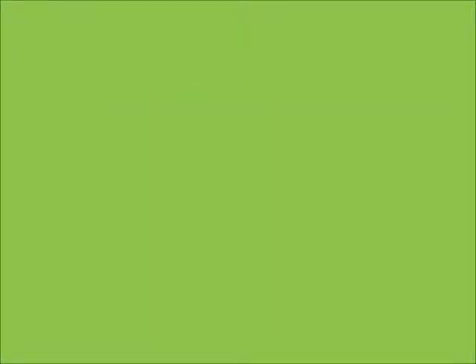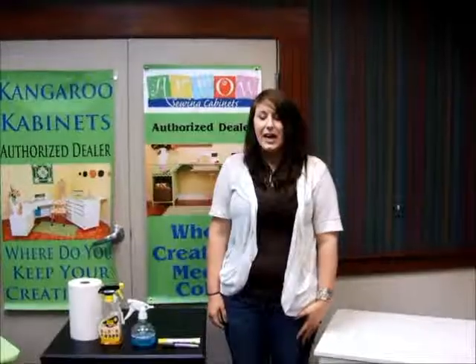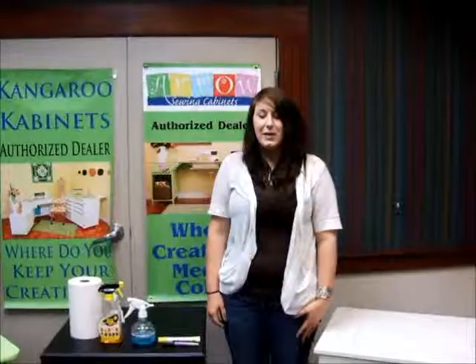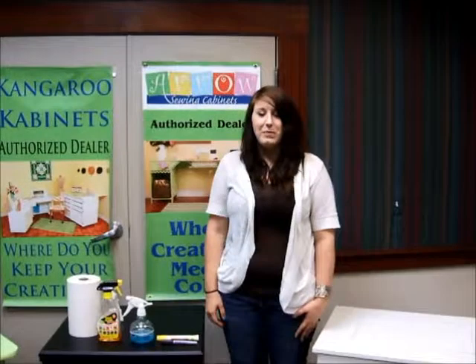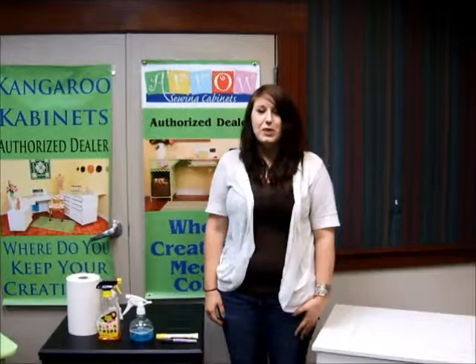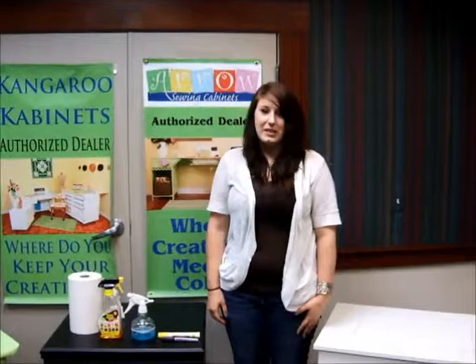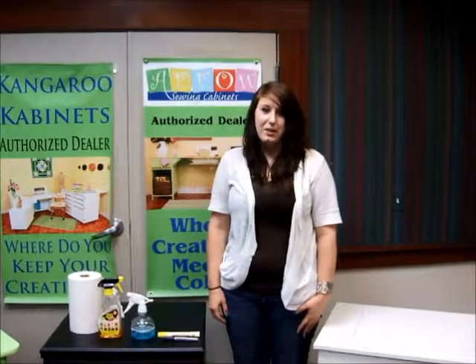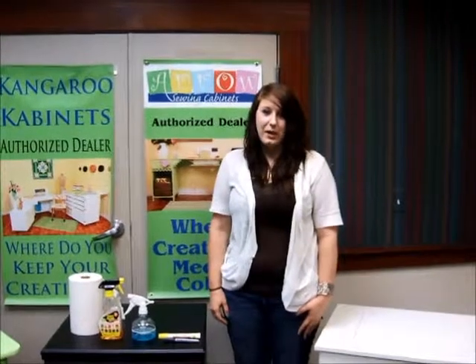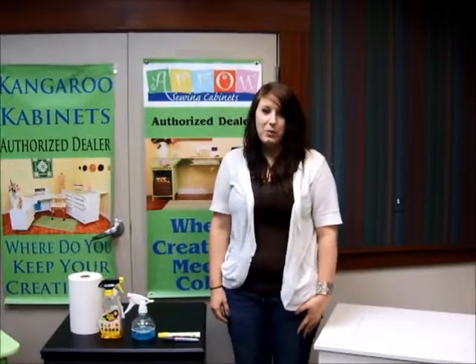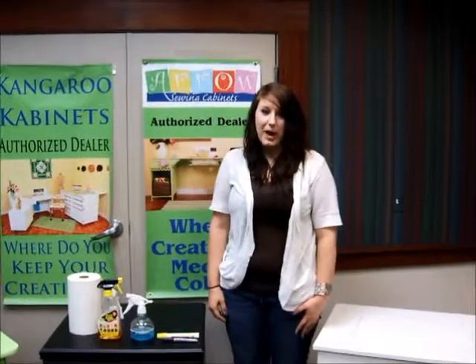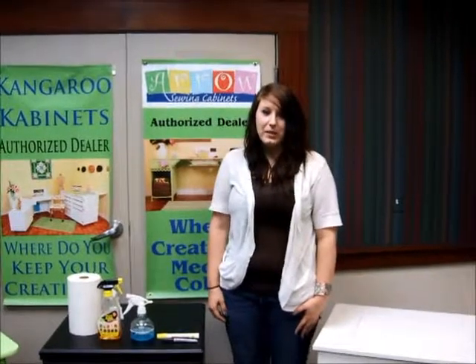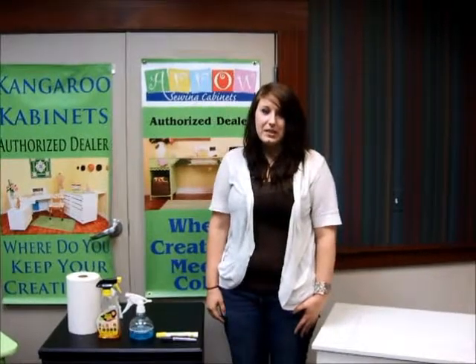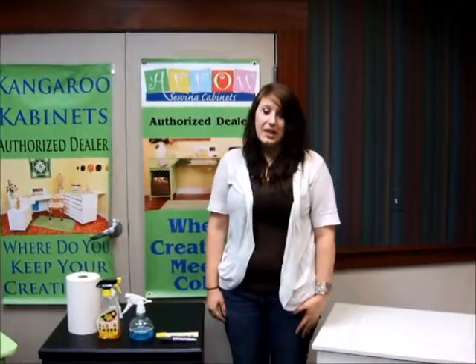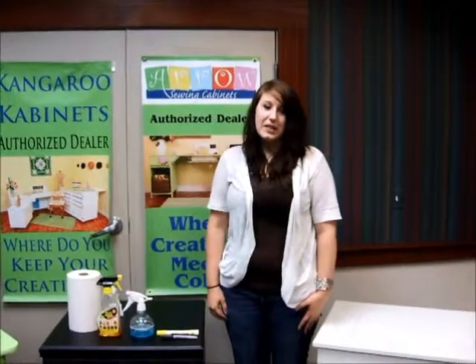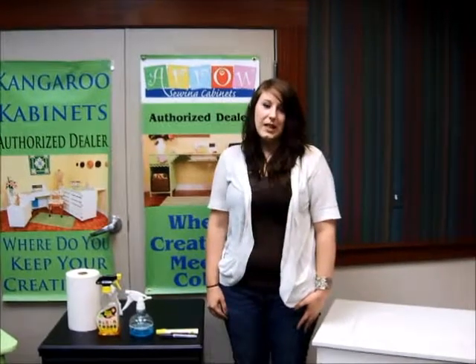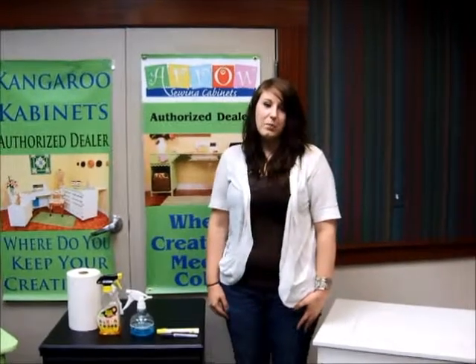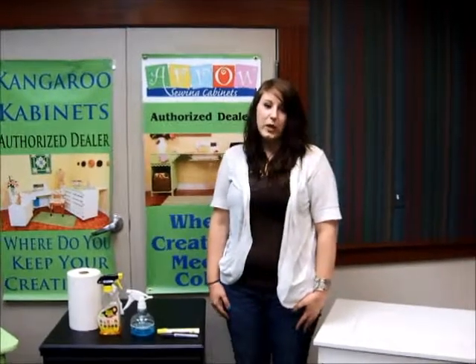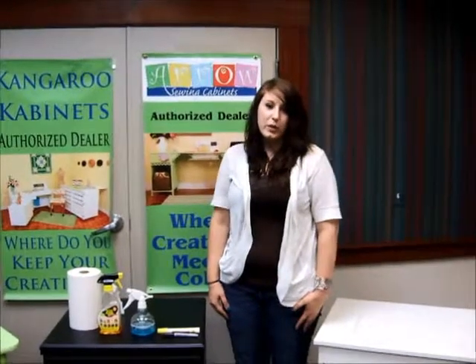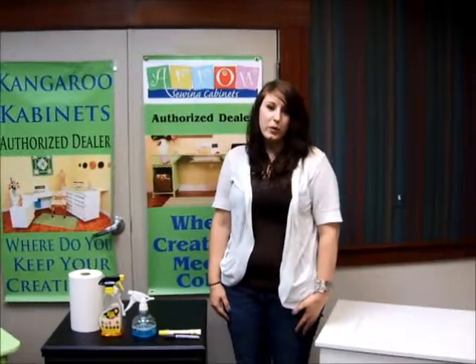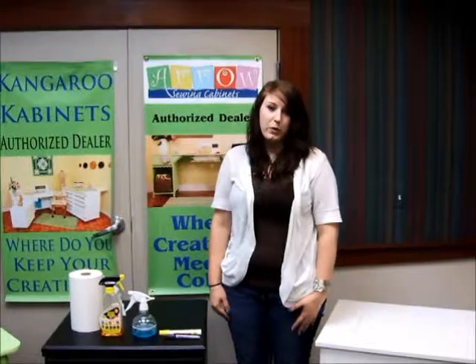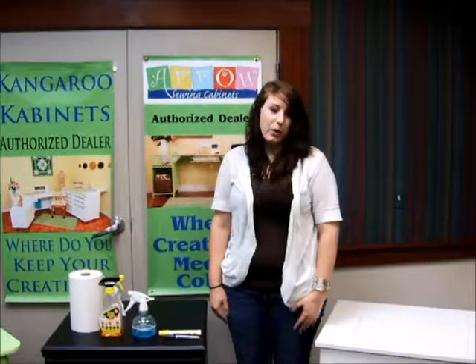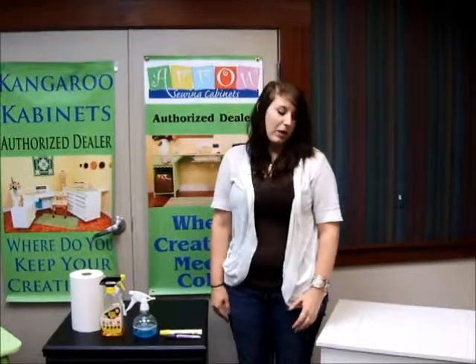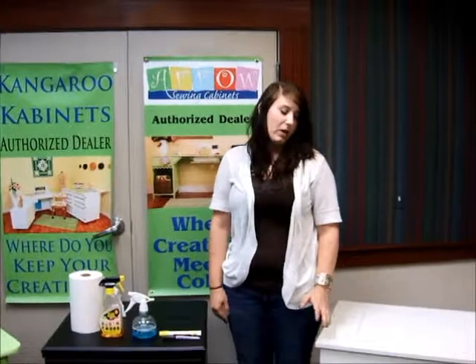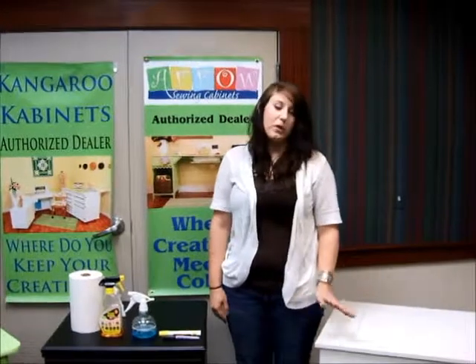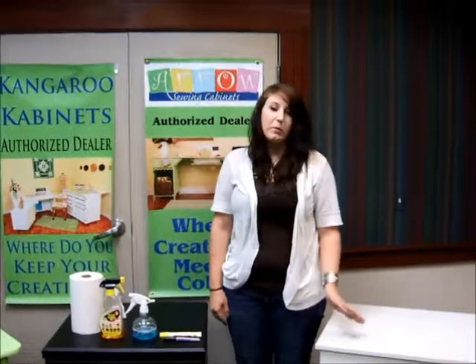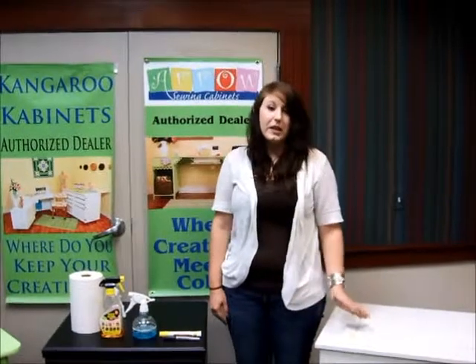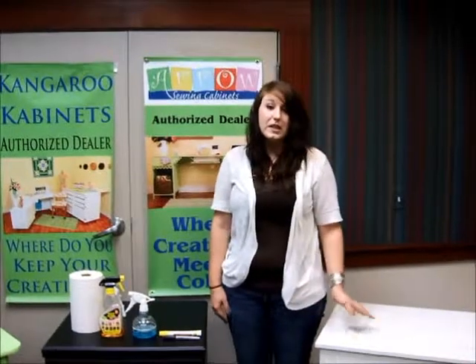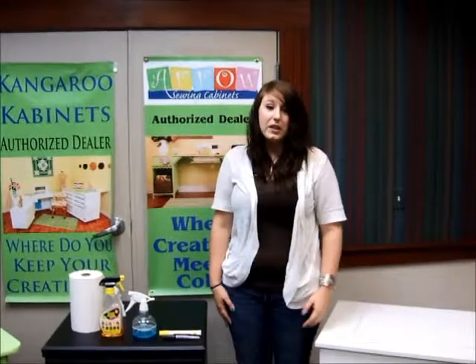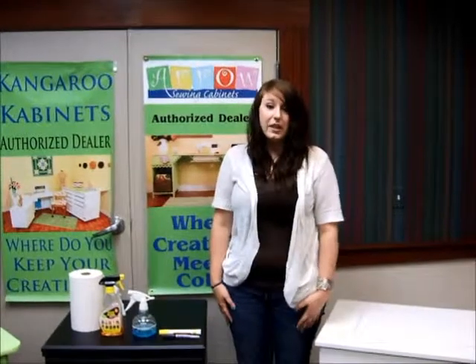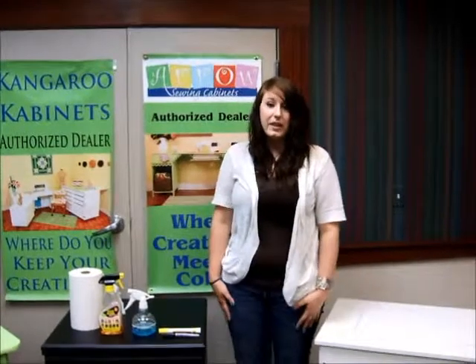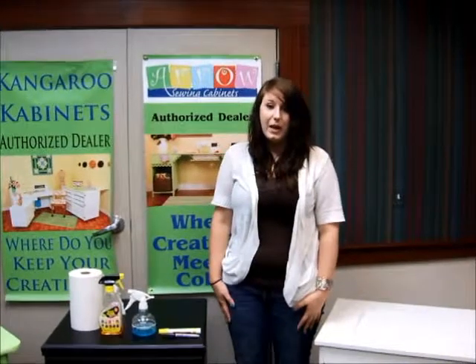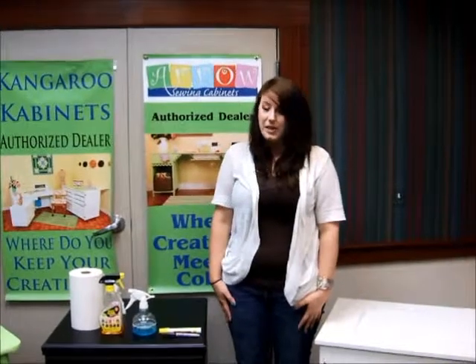Hi, my name is Jessica with Arrow Cabinets. Today I'm going to show you about our general maintenance and cleaning of the cabinets.